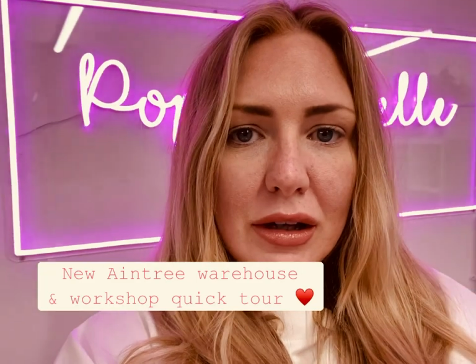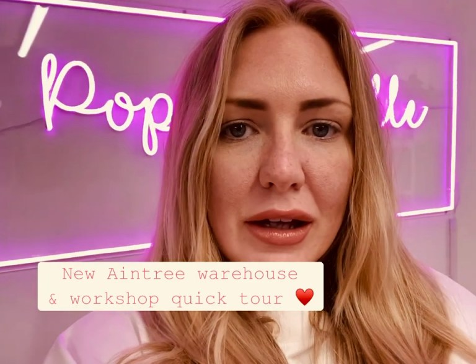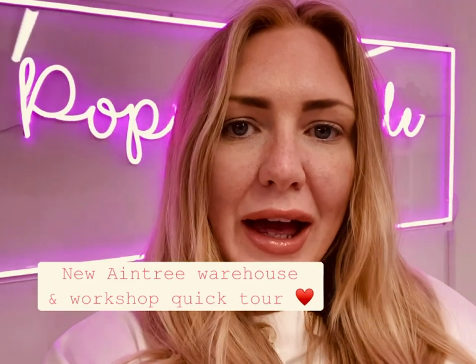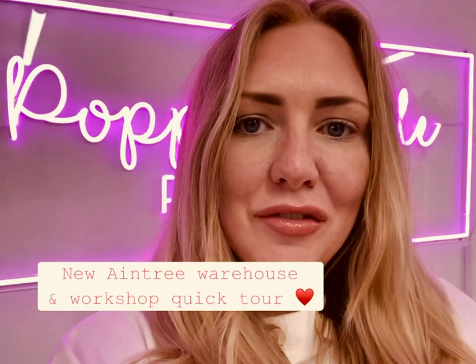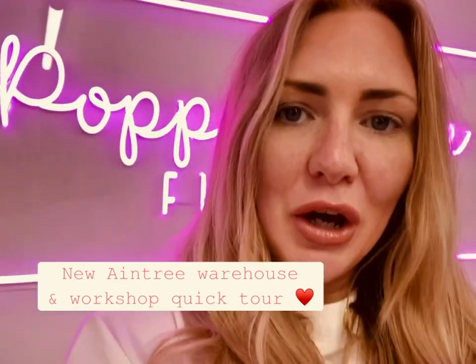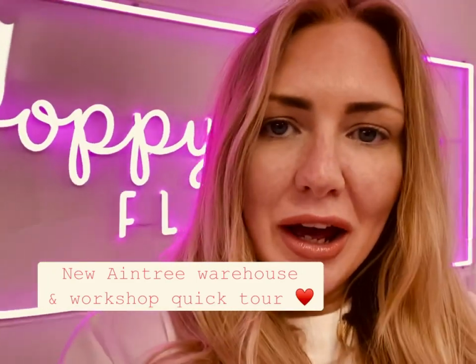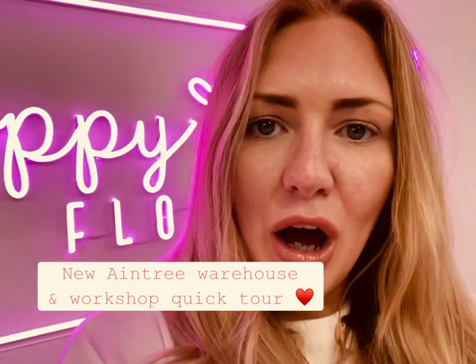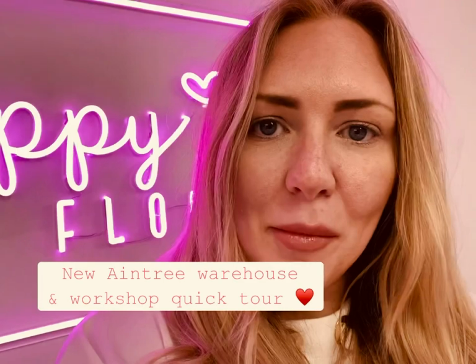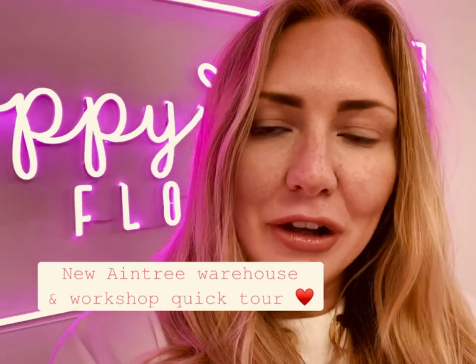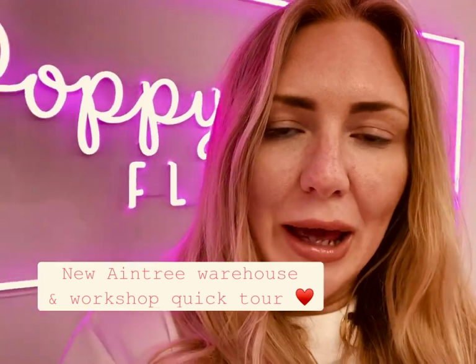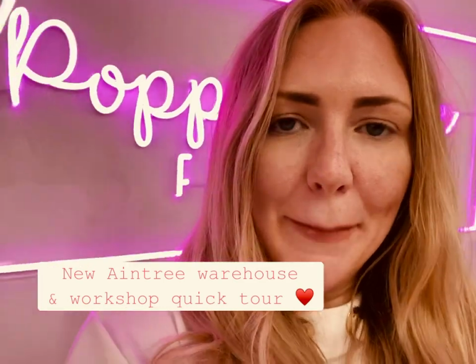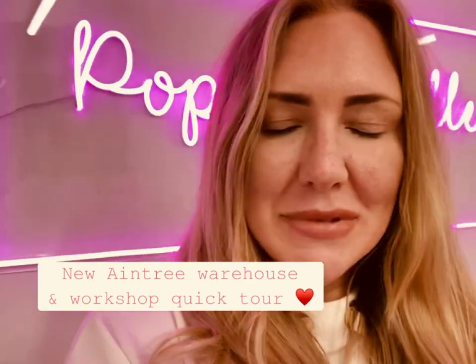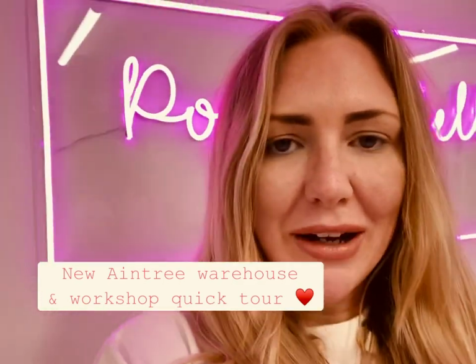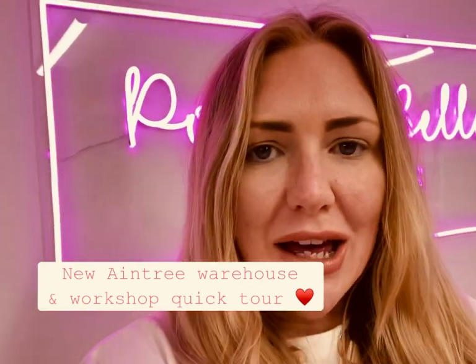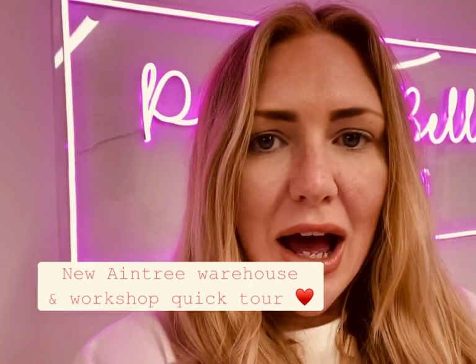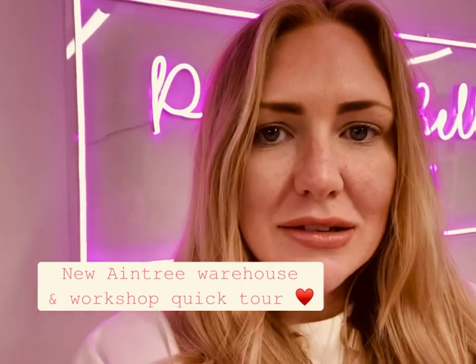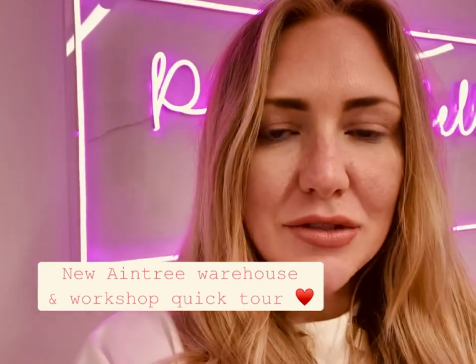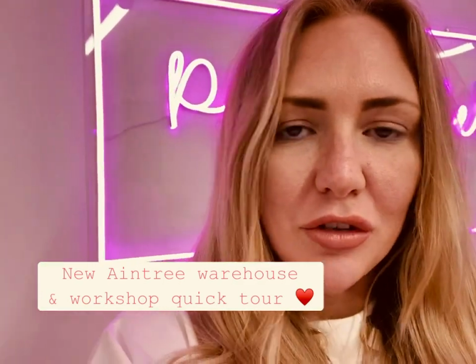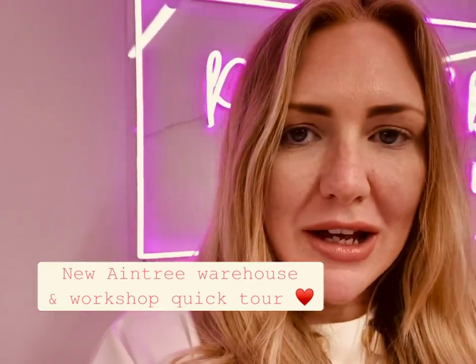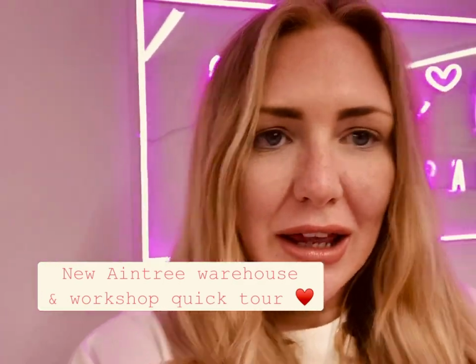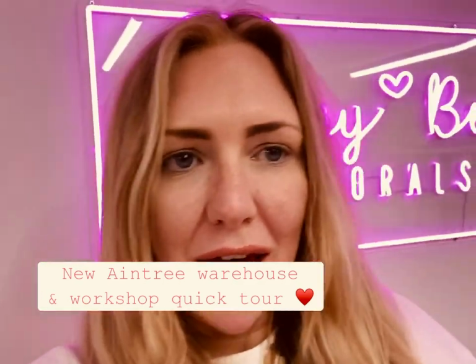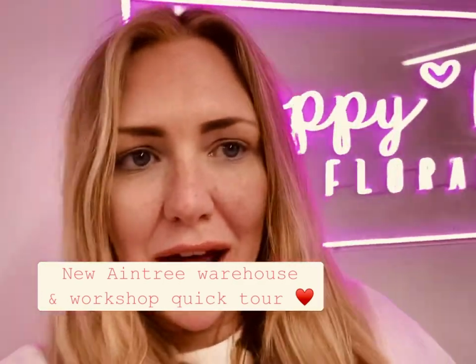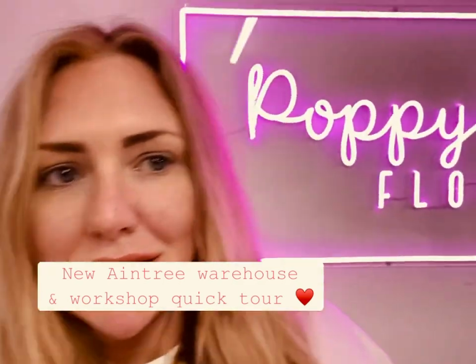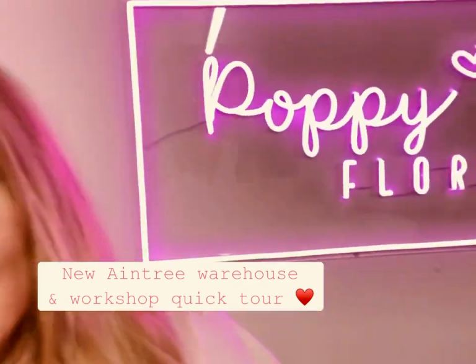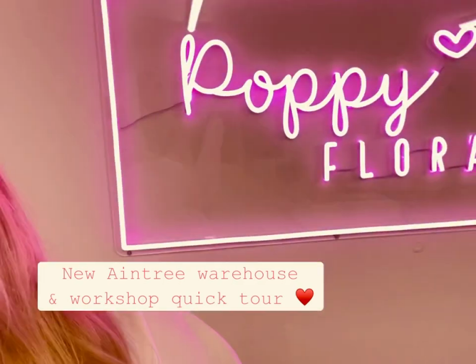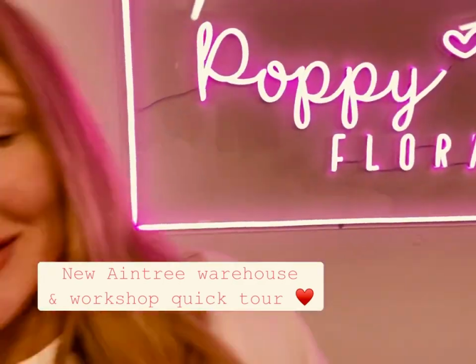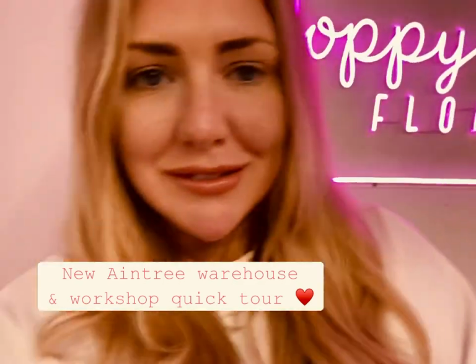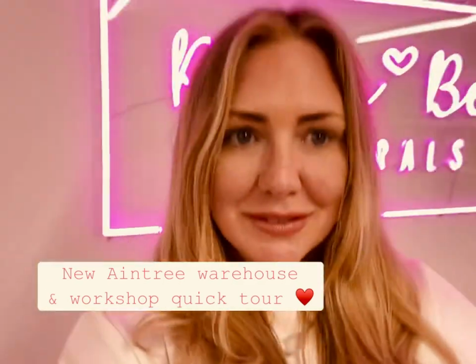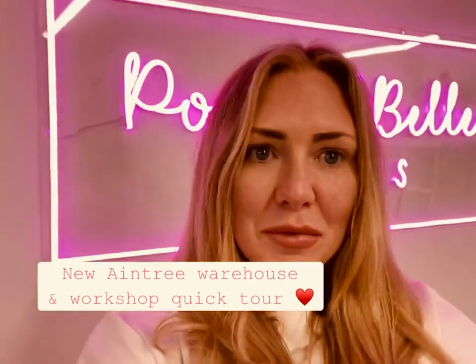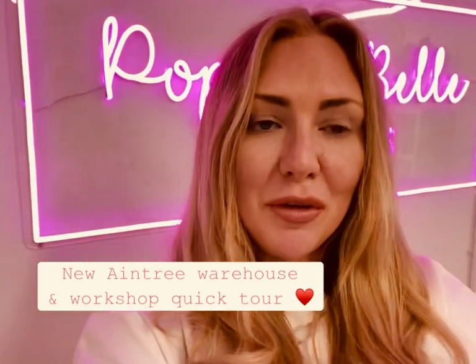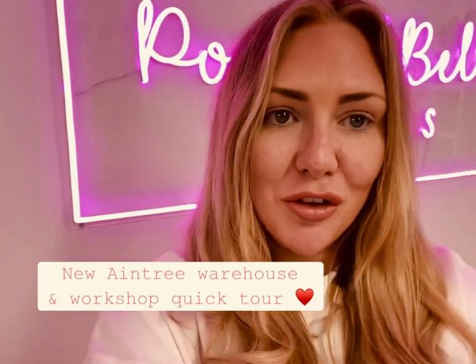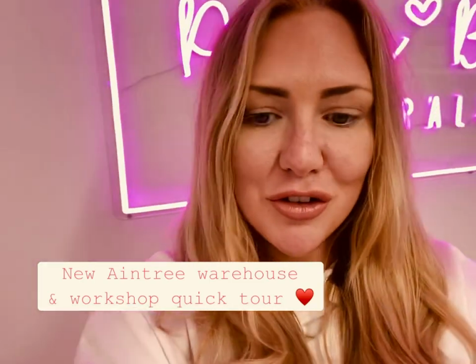Hi everyone, I'm Carmel, Director and Floral Designer here at Piper Bell Florals.